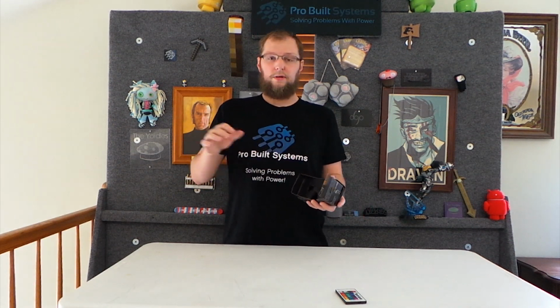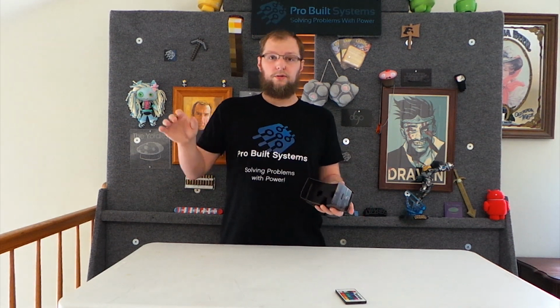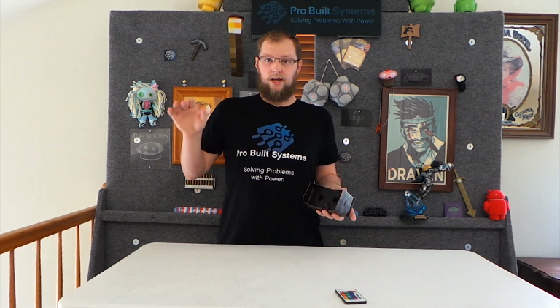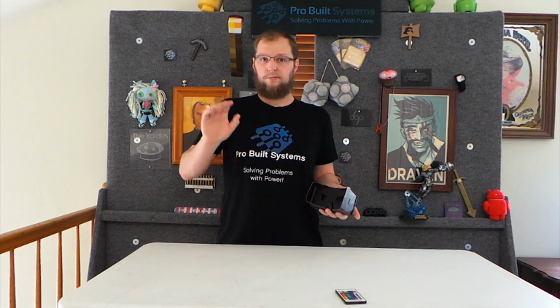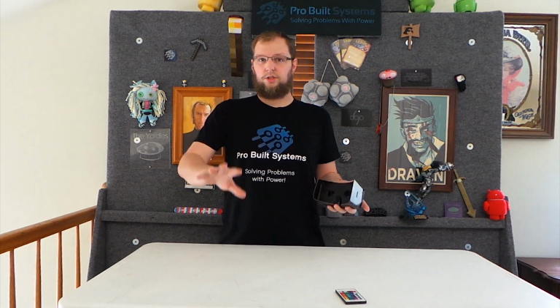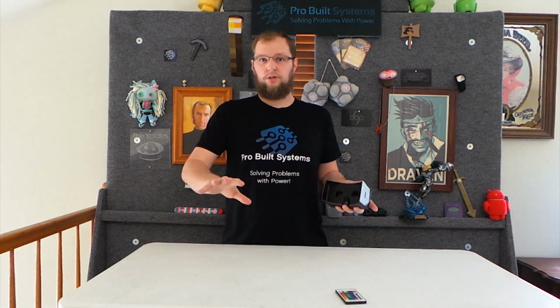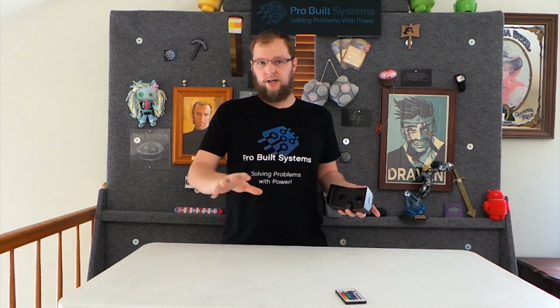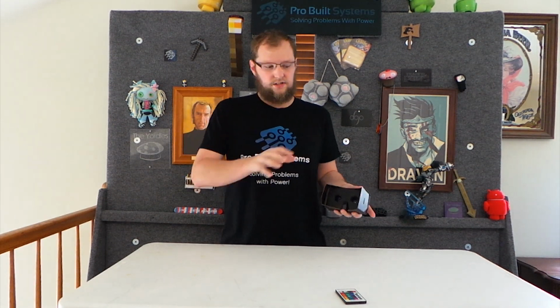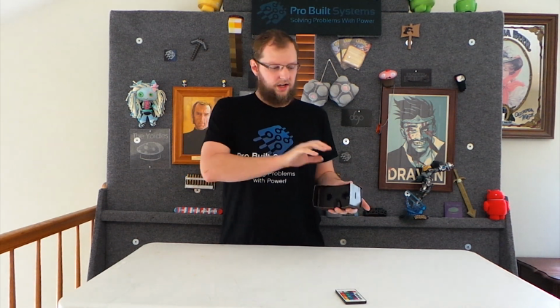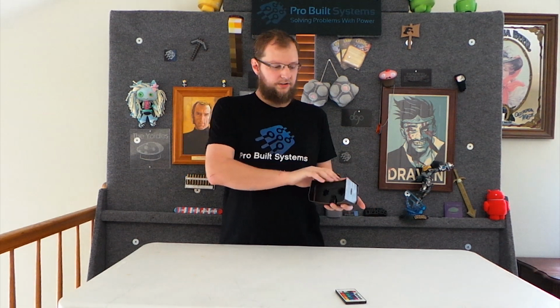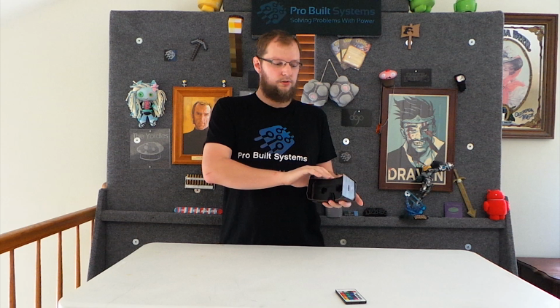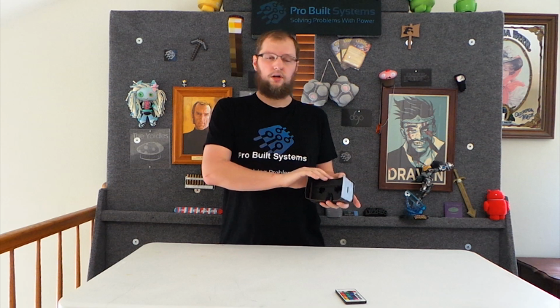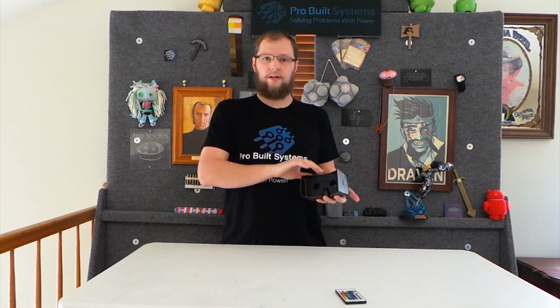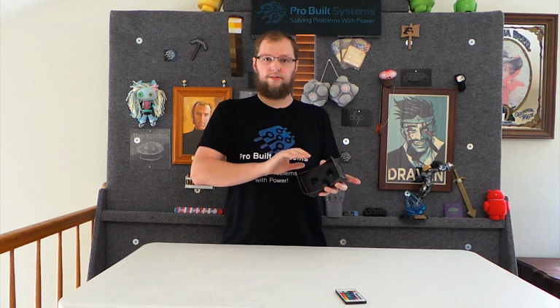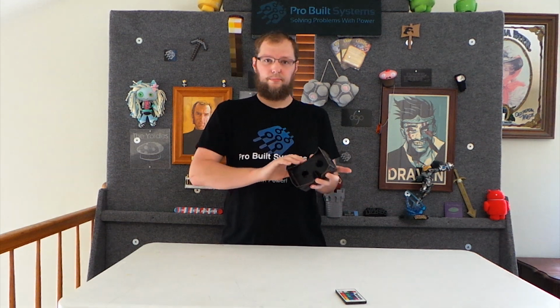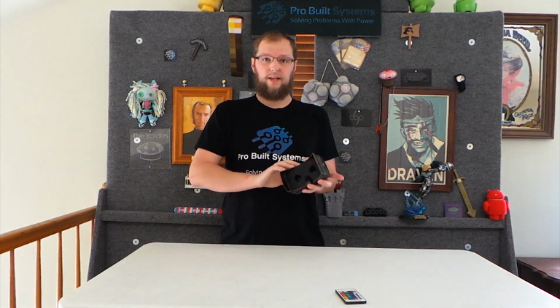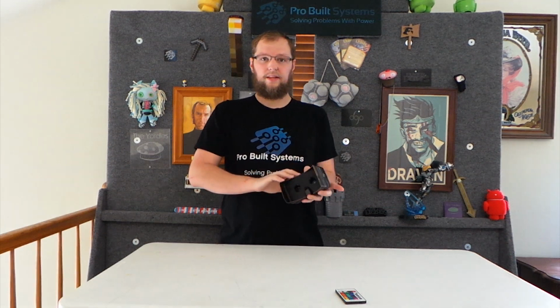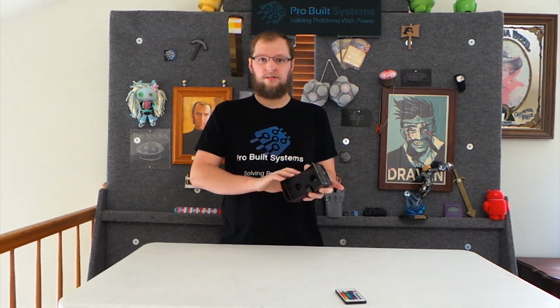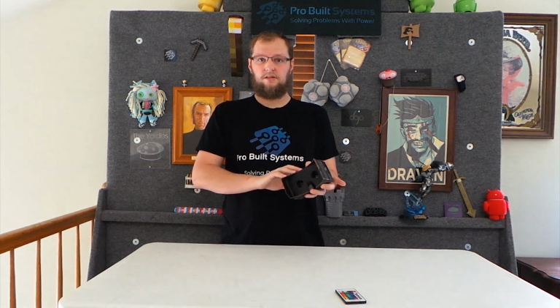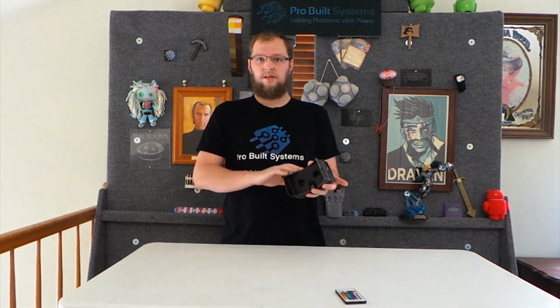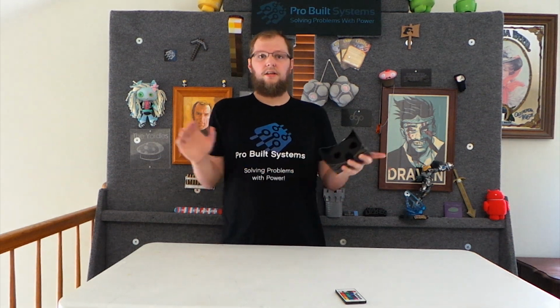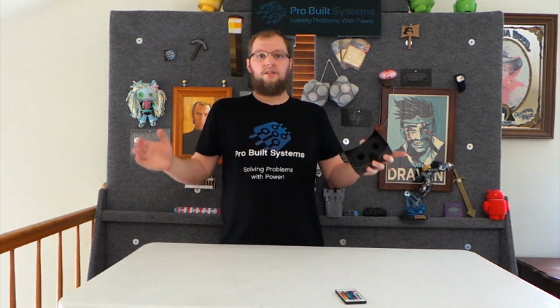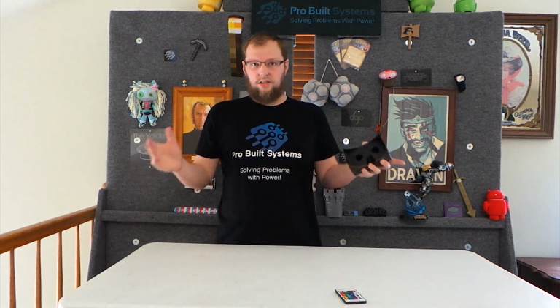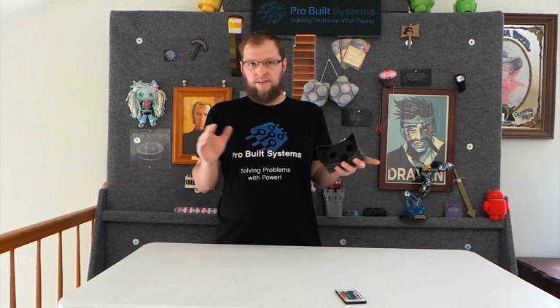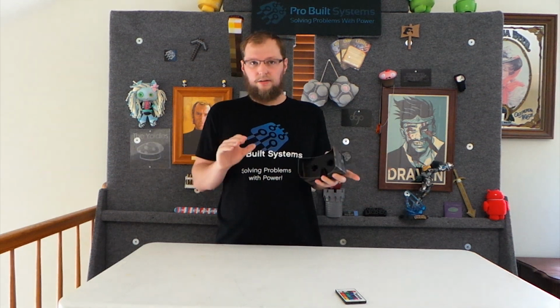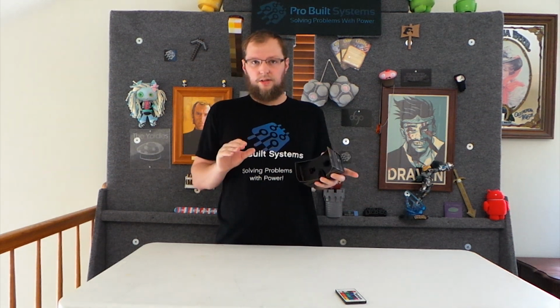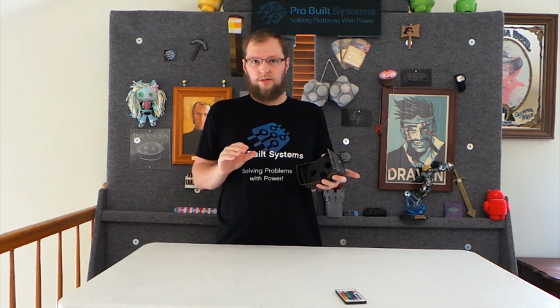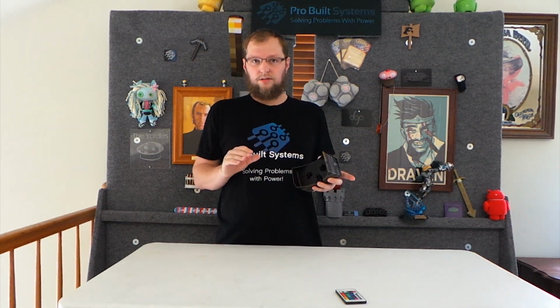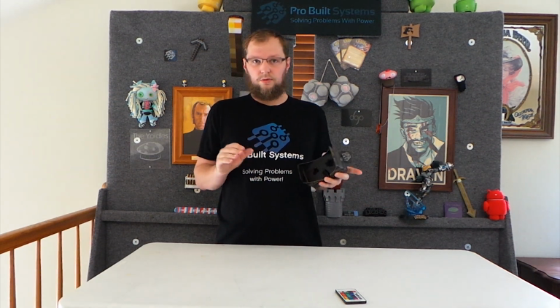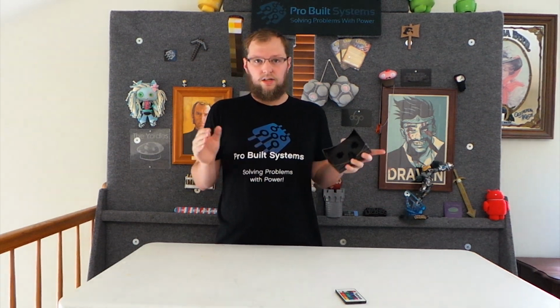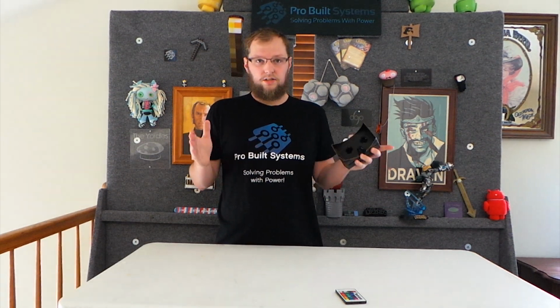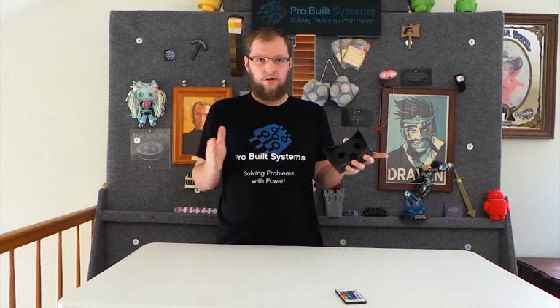What I'm going to do now is show you guys us using our laser to make this — see if that's something you guys would enjoy.